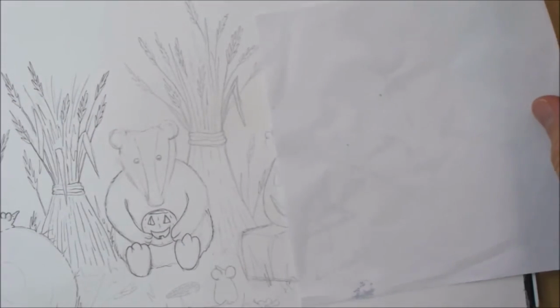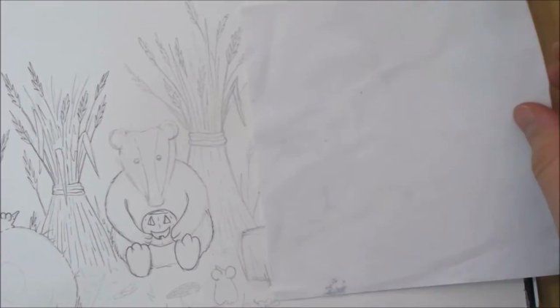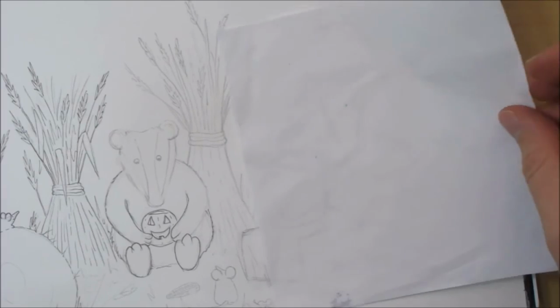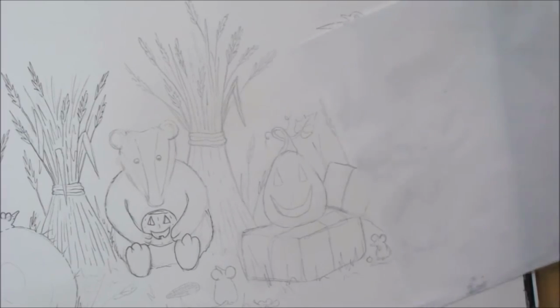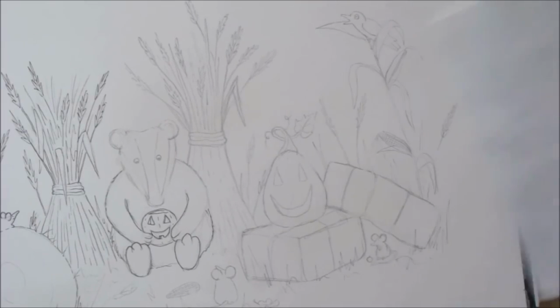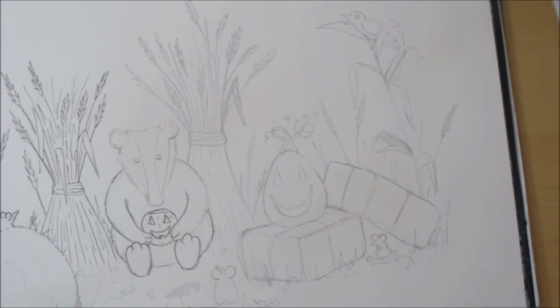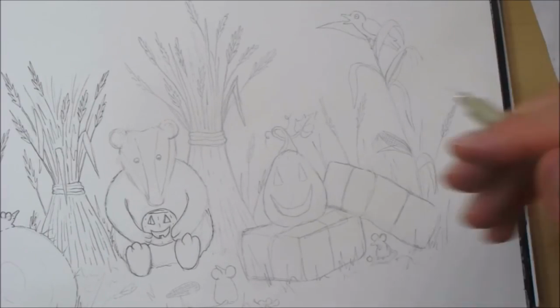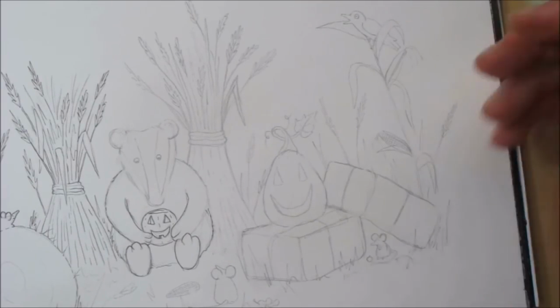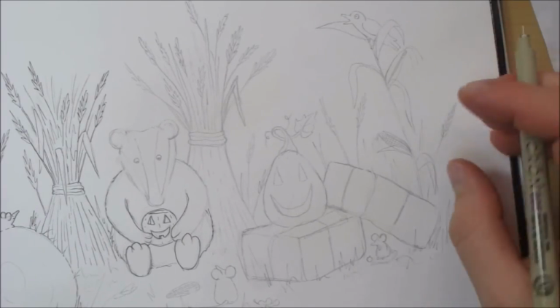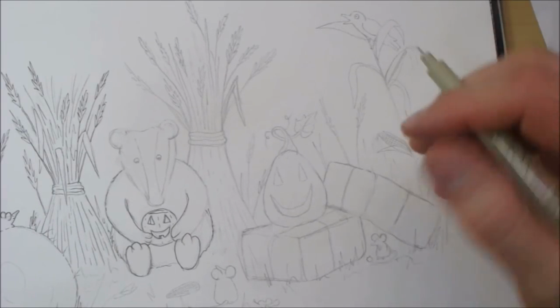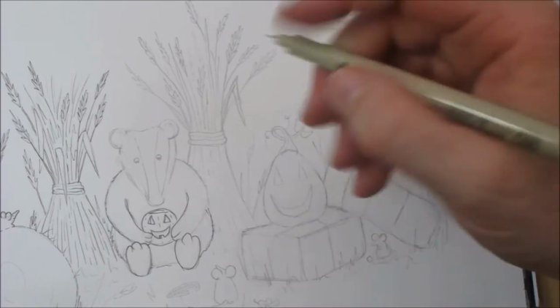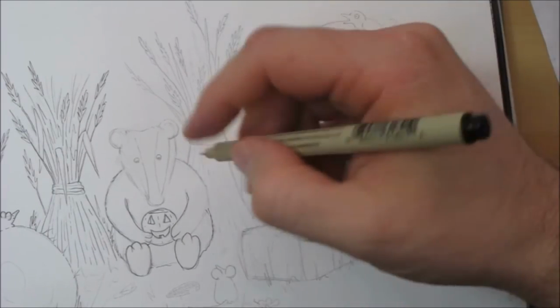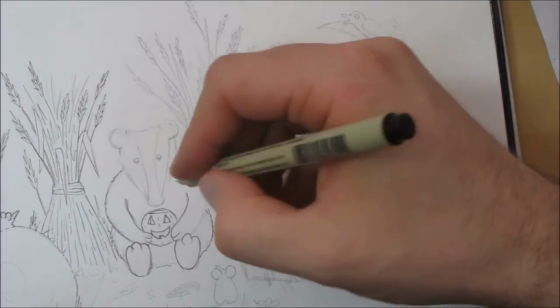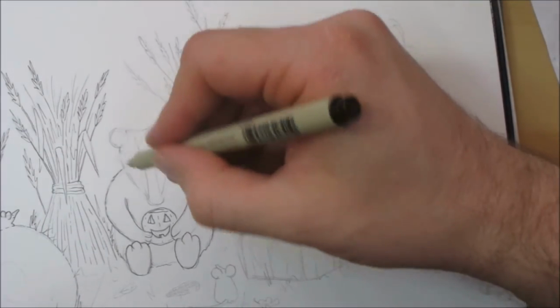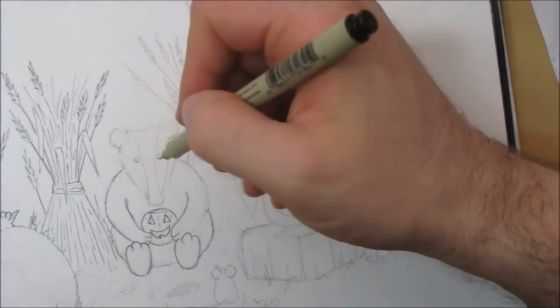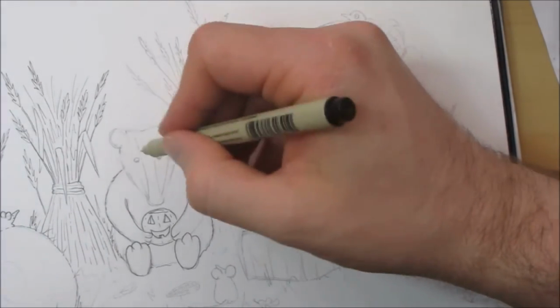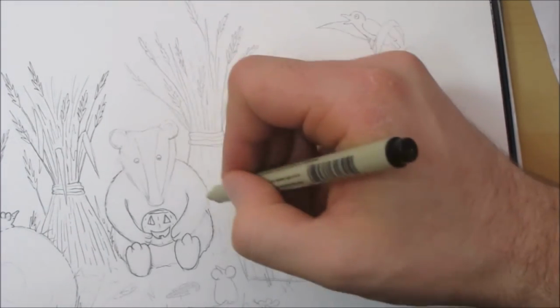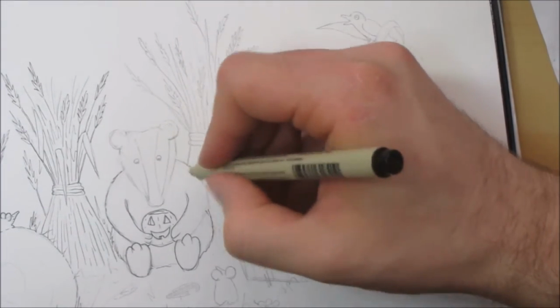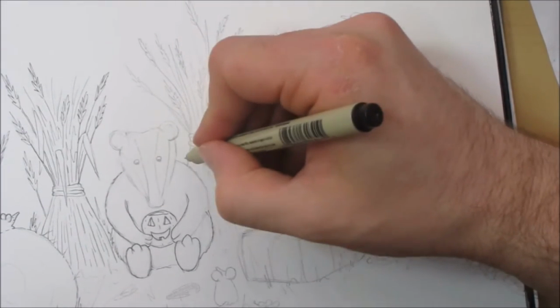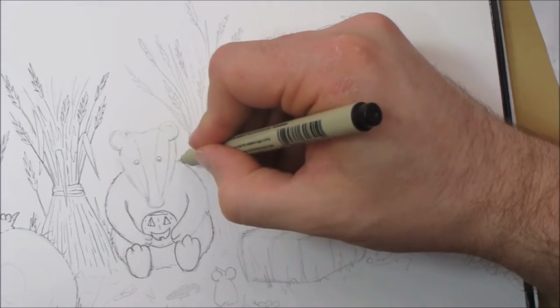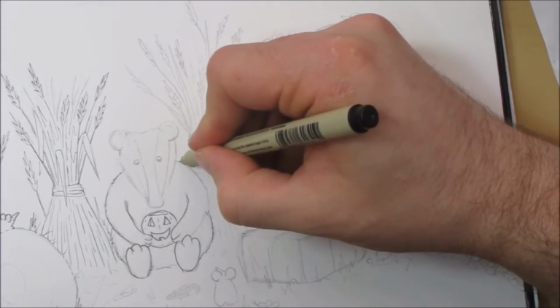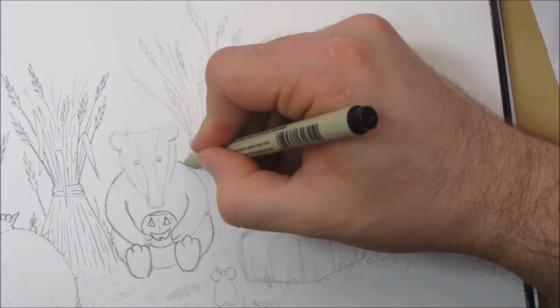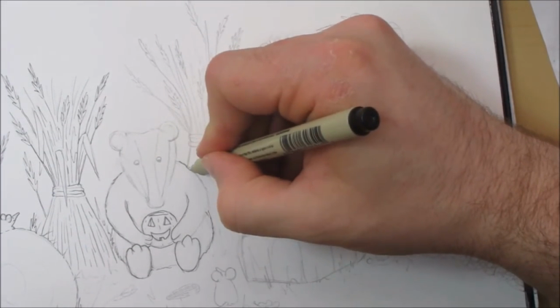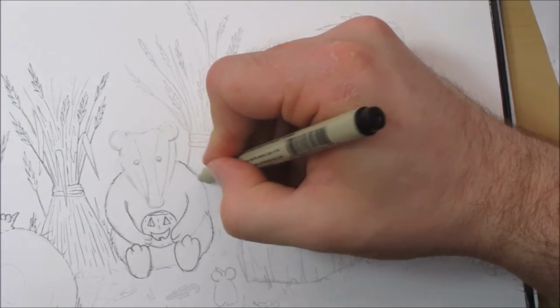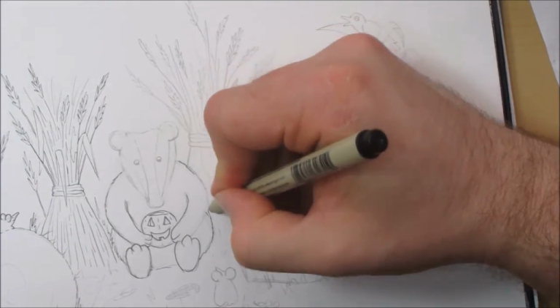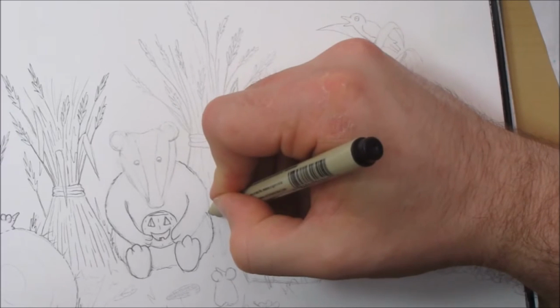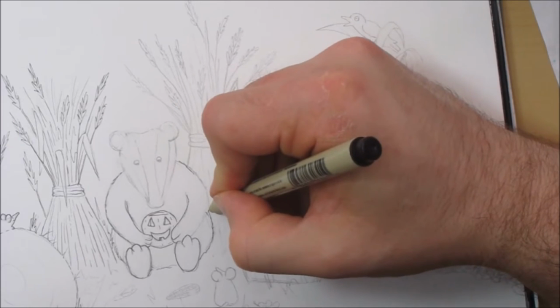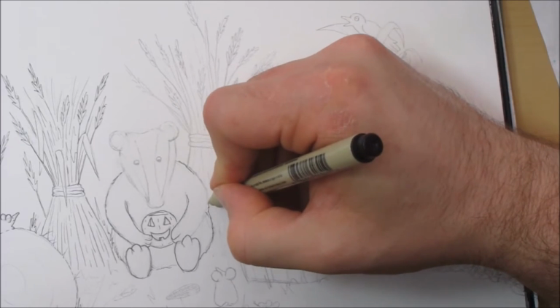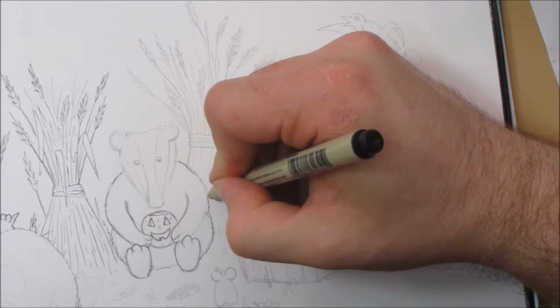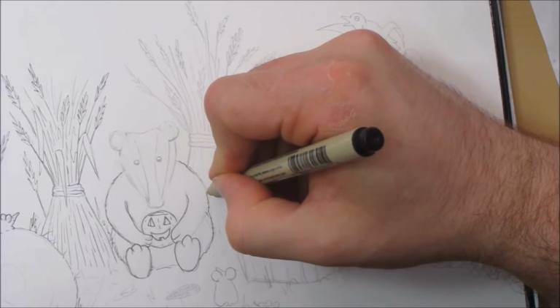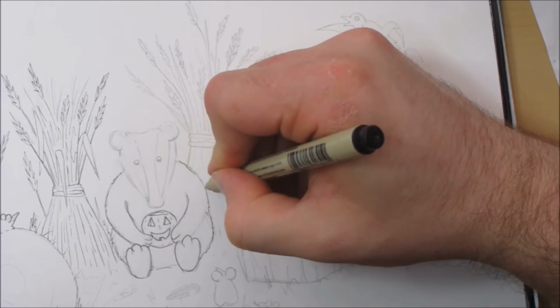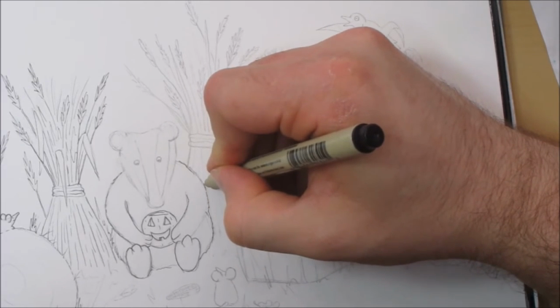I'm just moving this piece of paper now because I'm getting too close to the edge and it keeps sliding off — I'm losing control of what I'm trying to do.